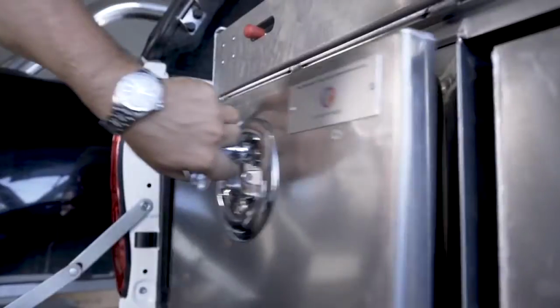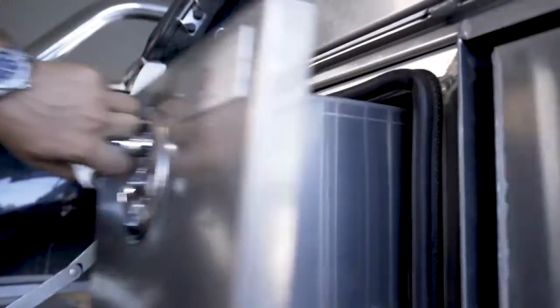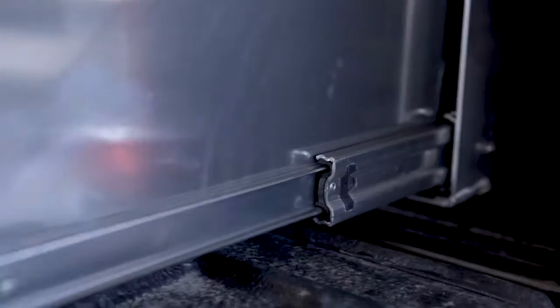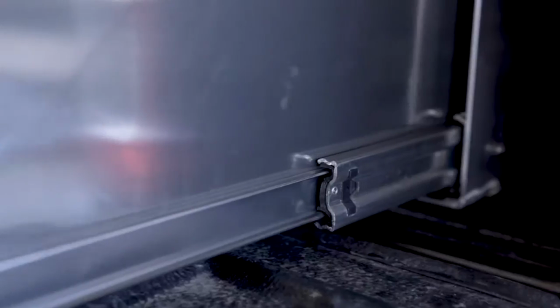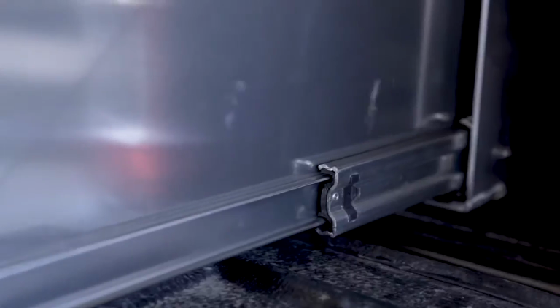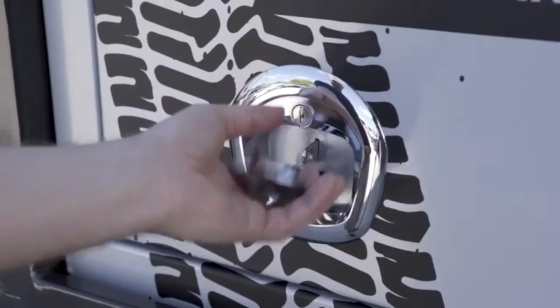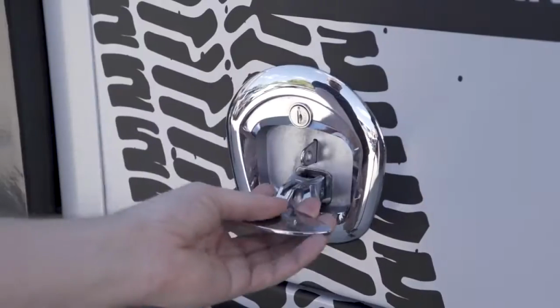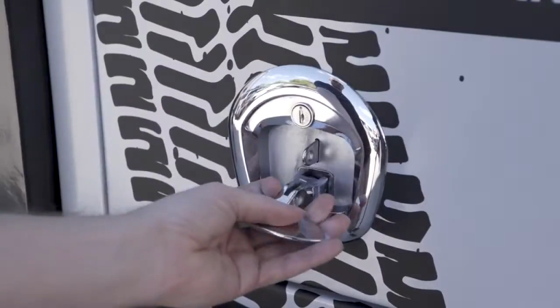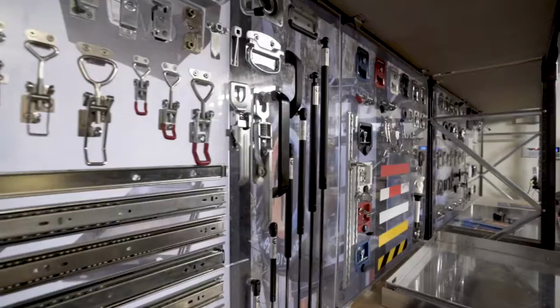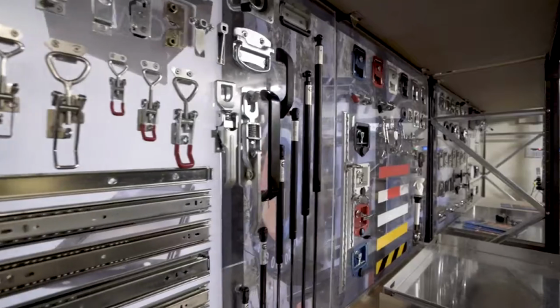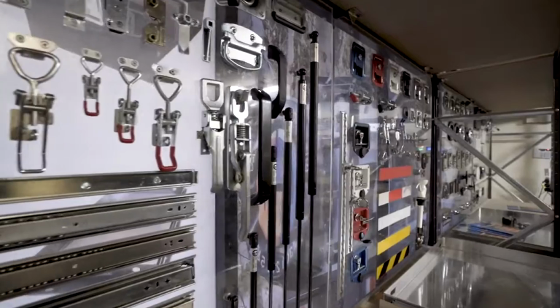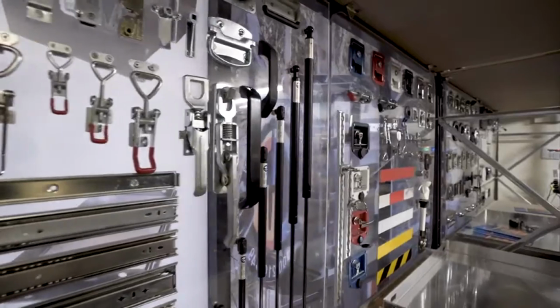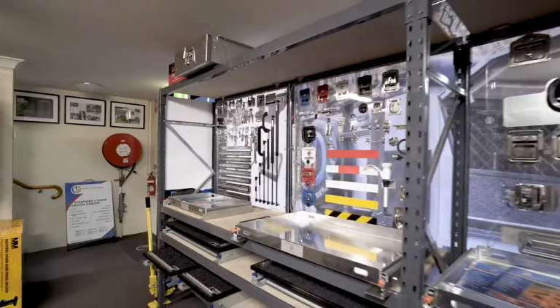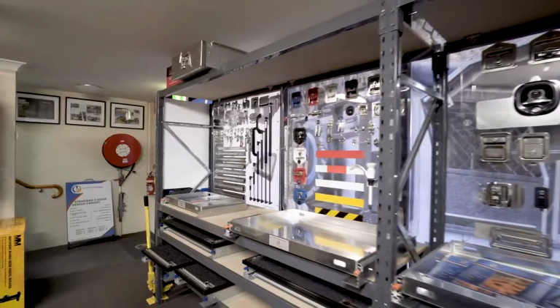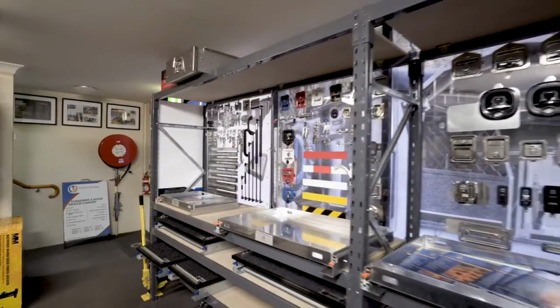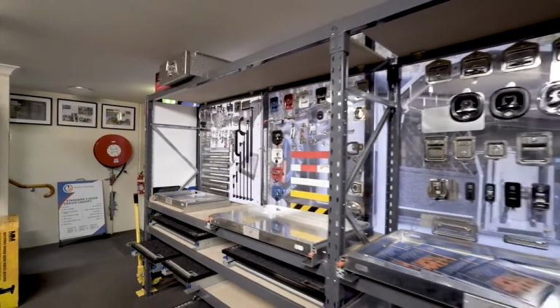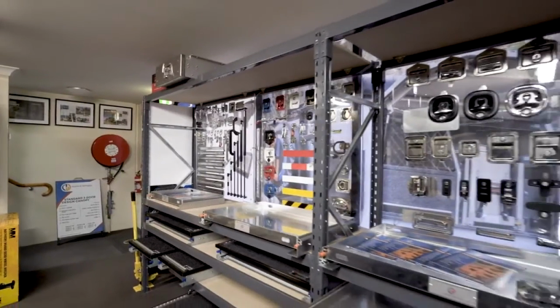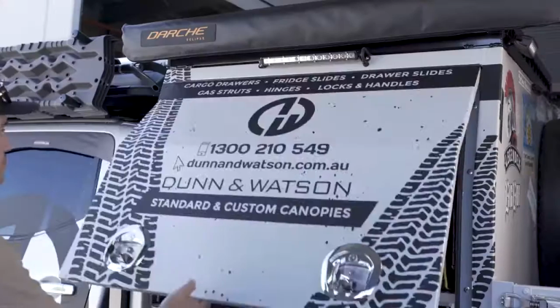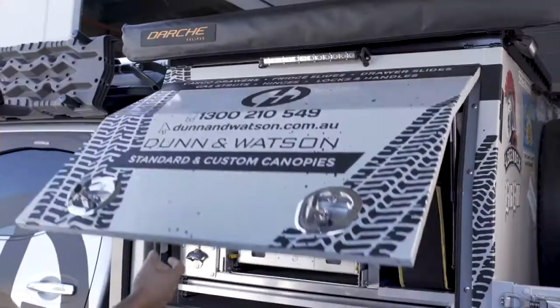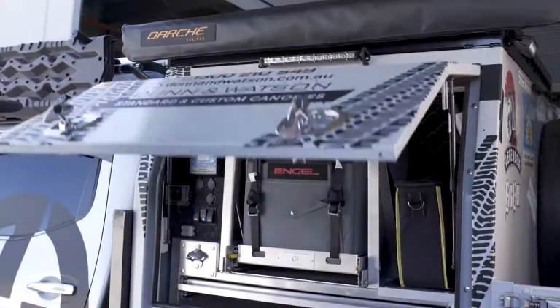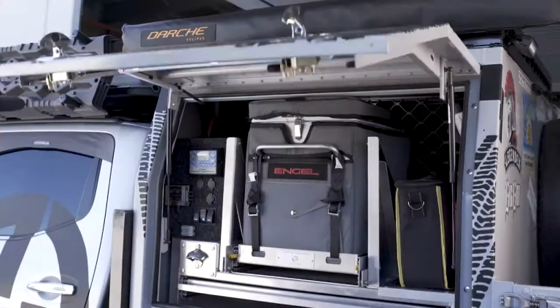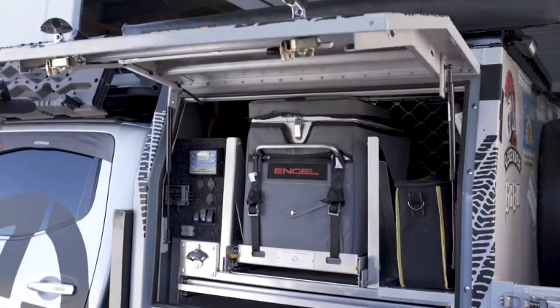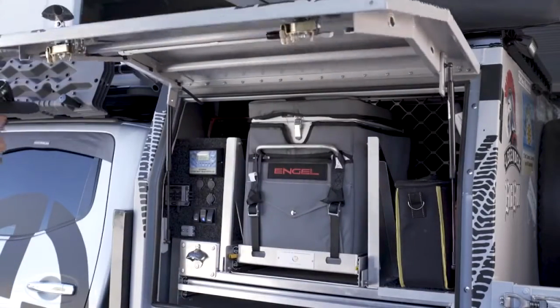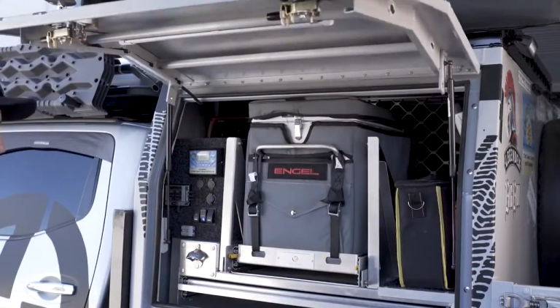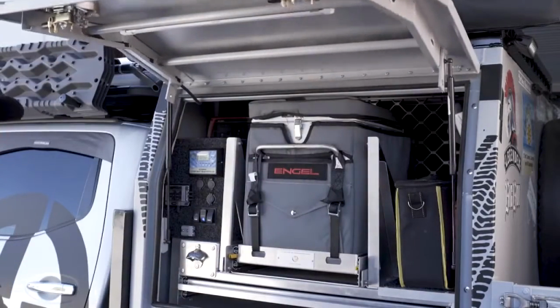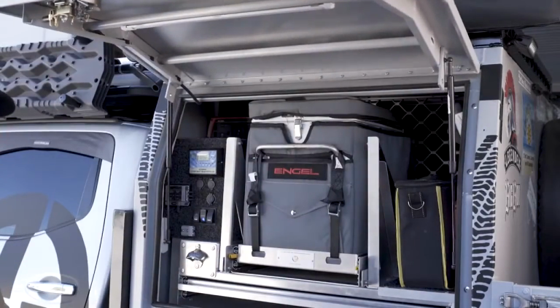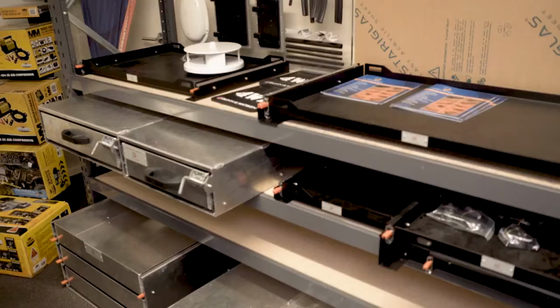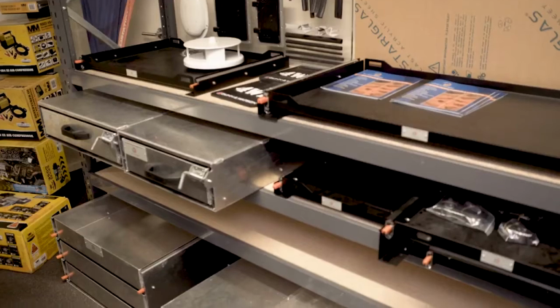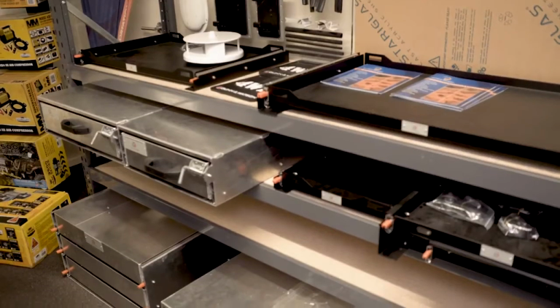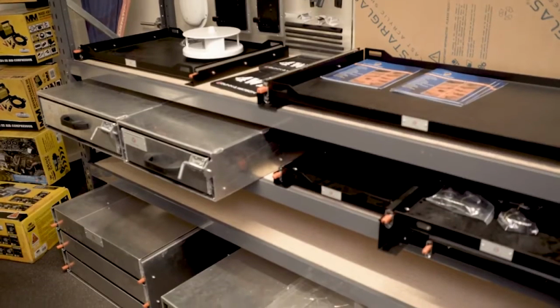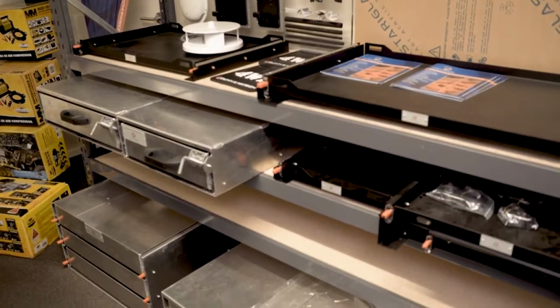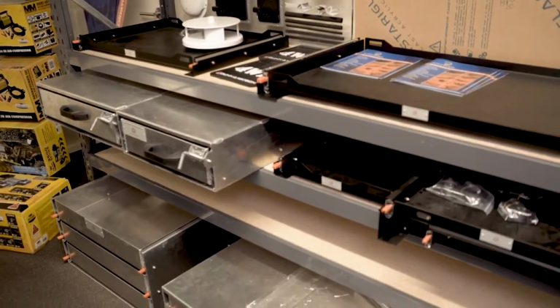Draws, slides, handles, locks, struts, toolboxes and even full canopies — the team at Dun & Watson have all of this and more.